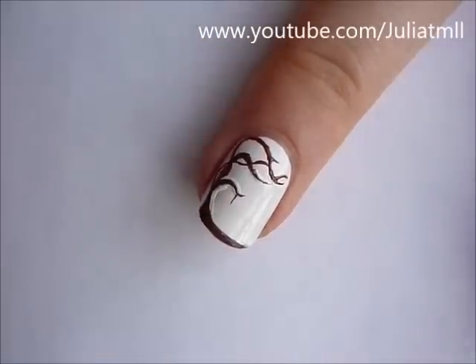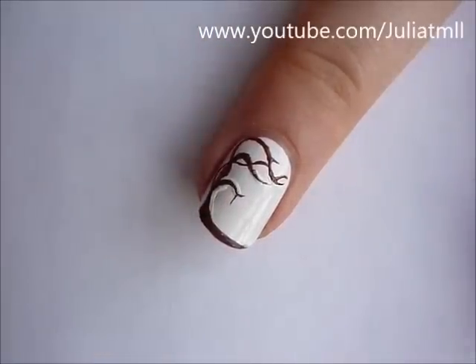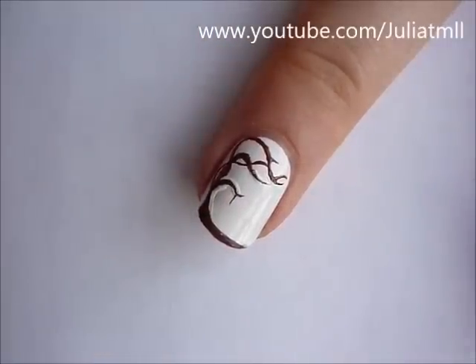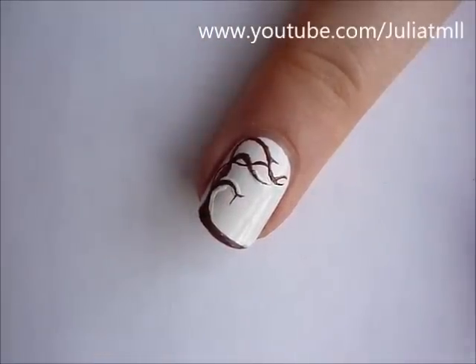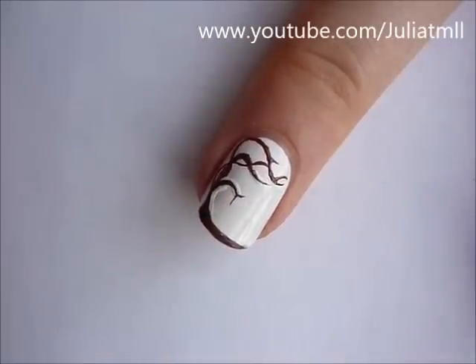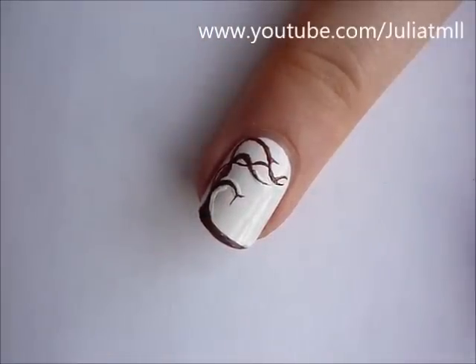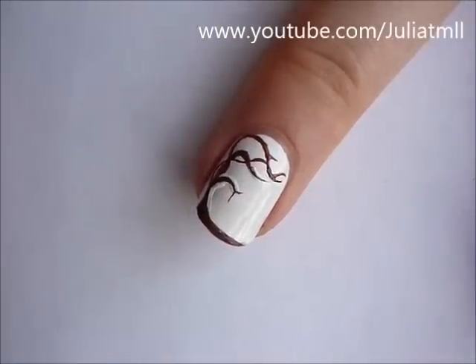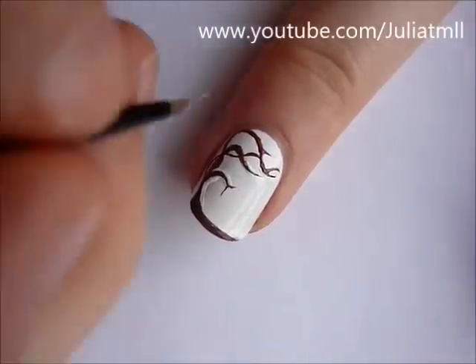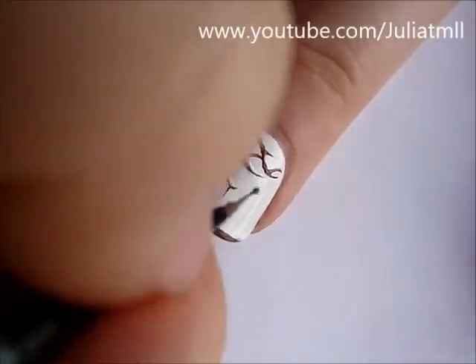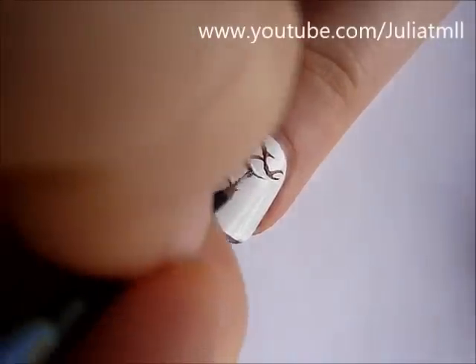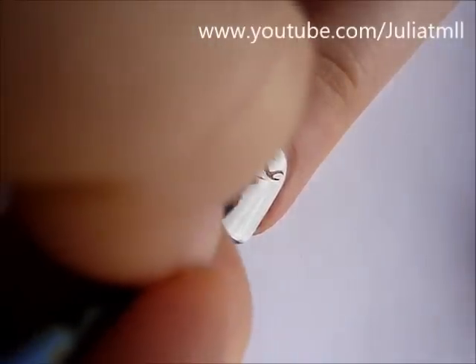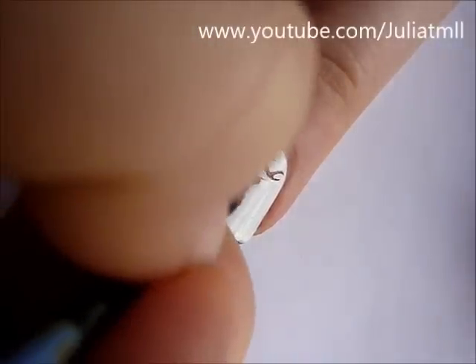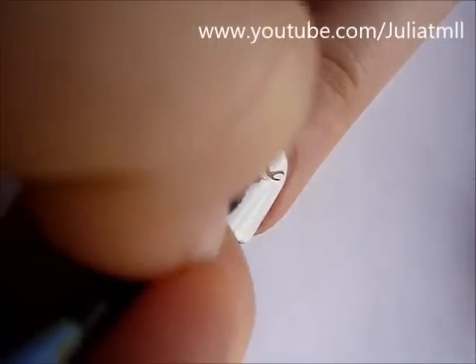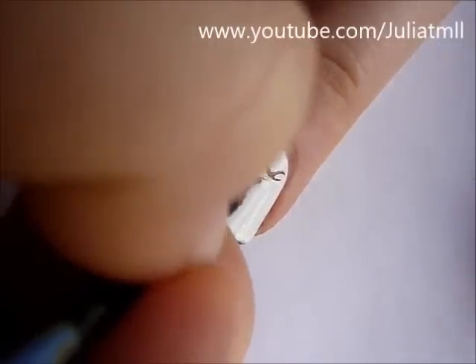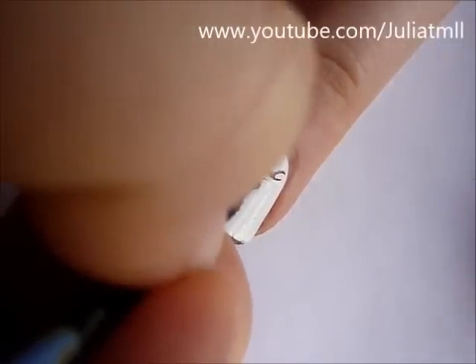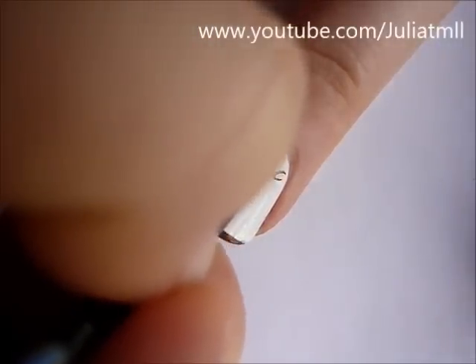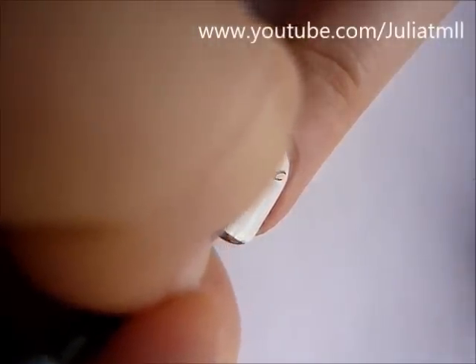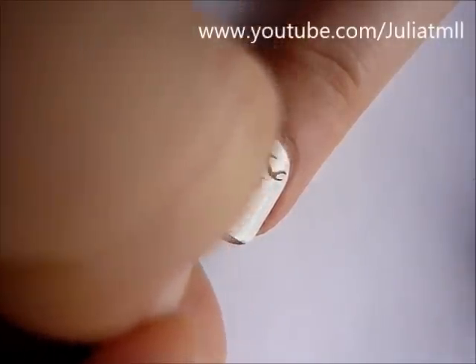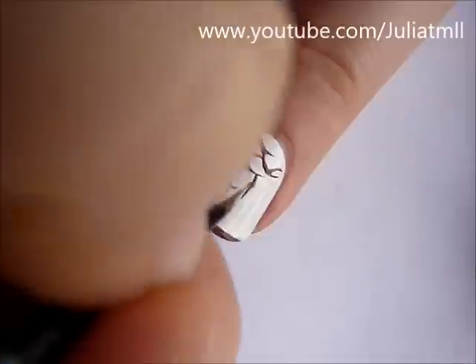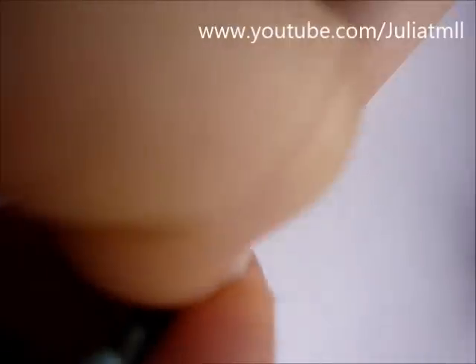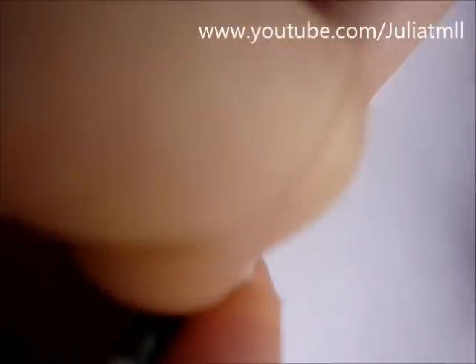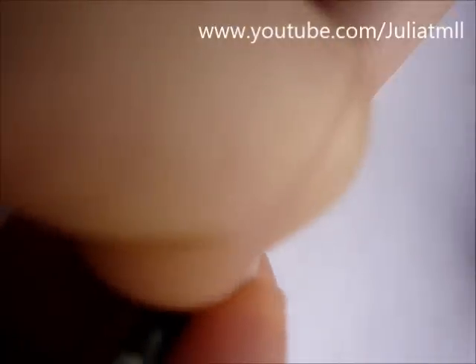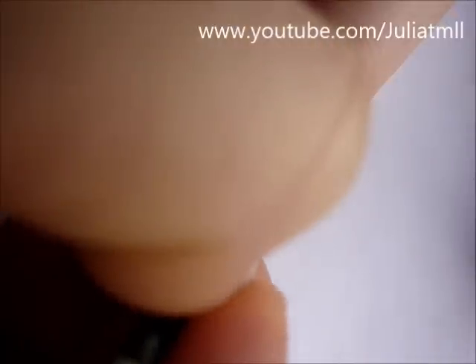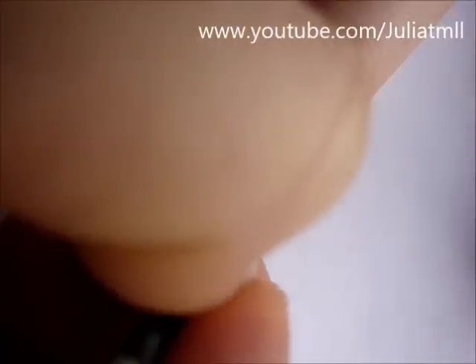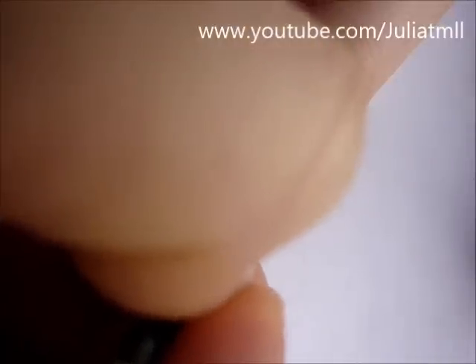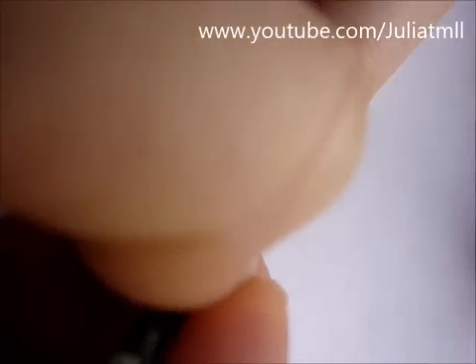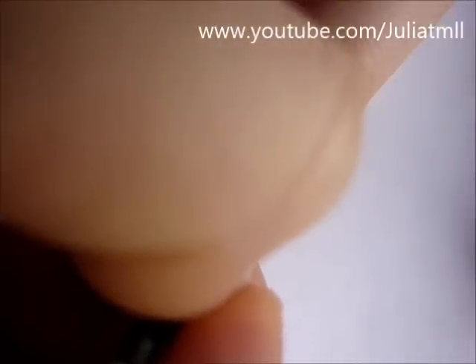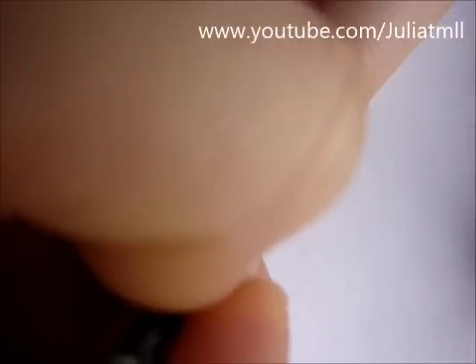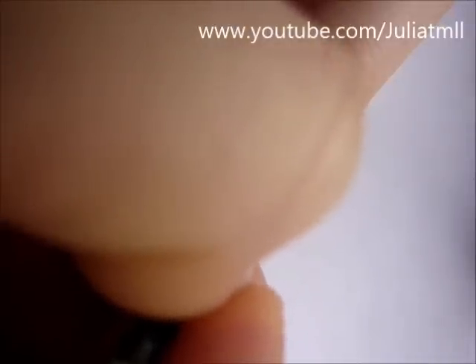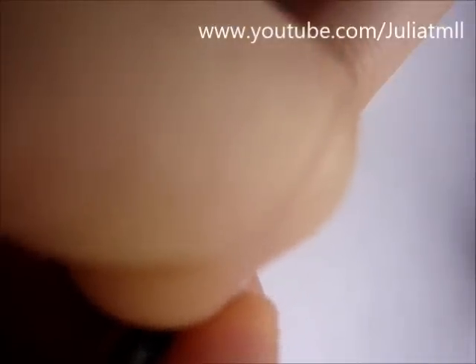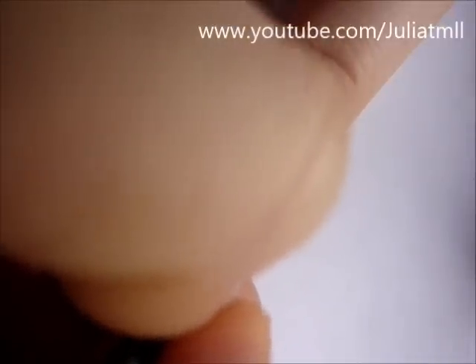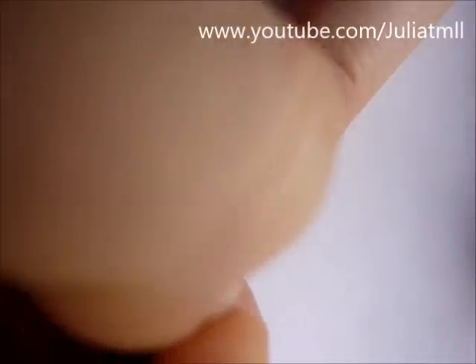Next, create thin straight lines coming from the branches. This is where your hearts will hang from.